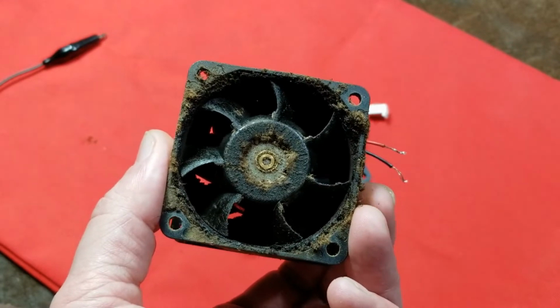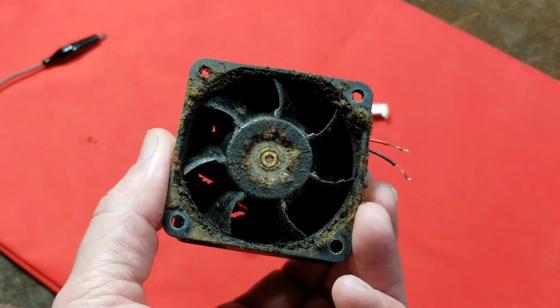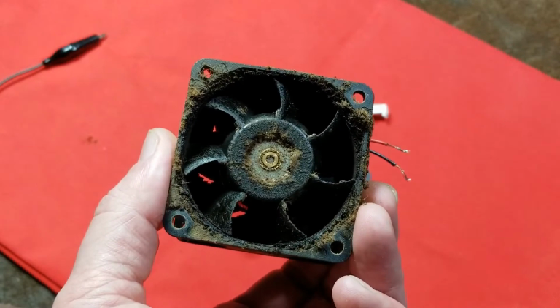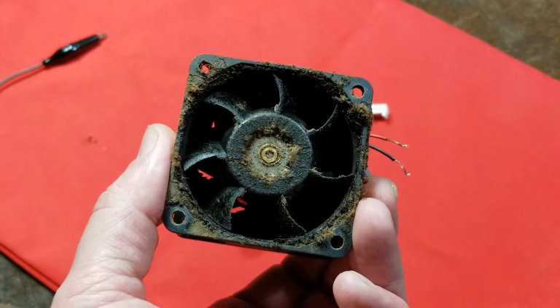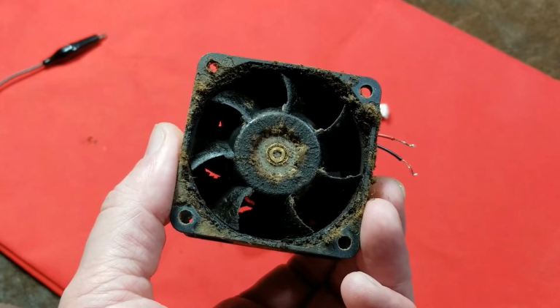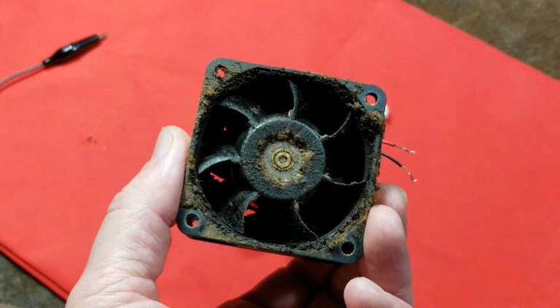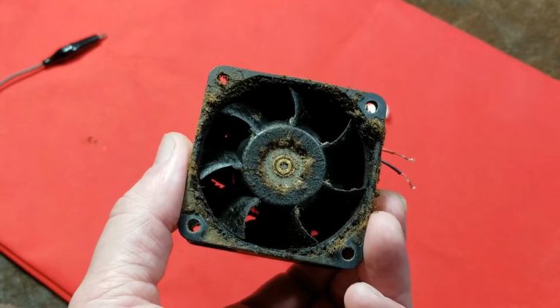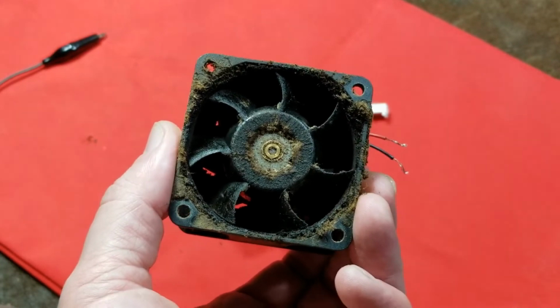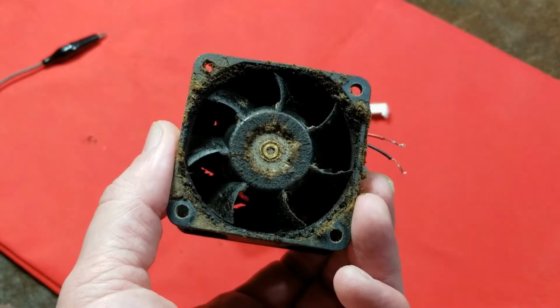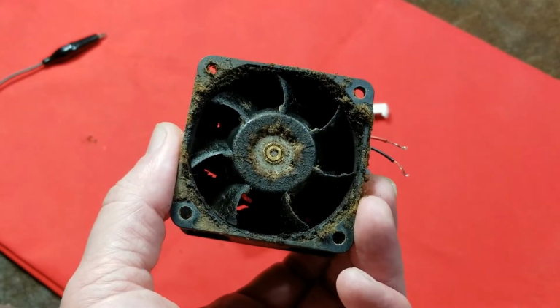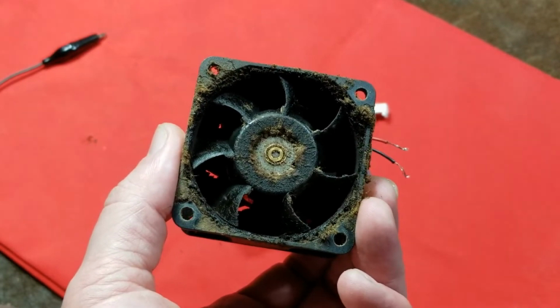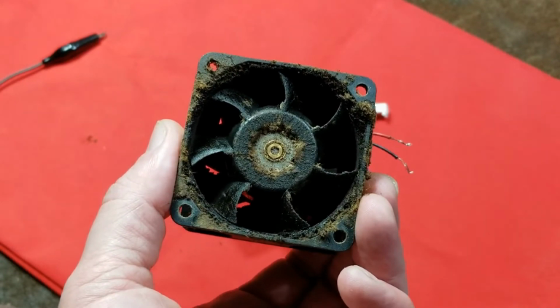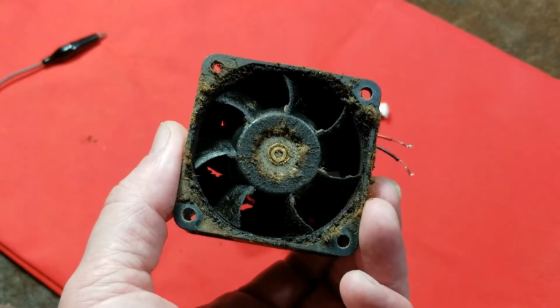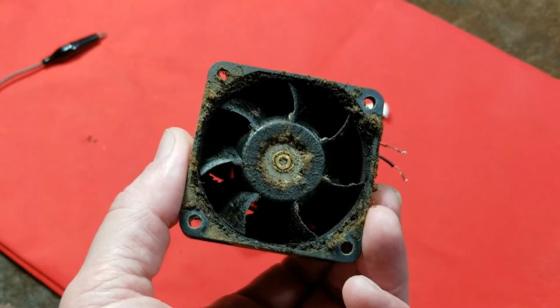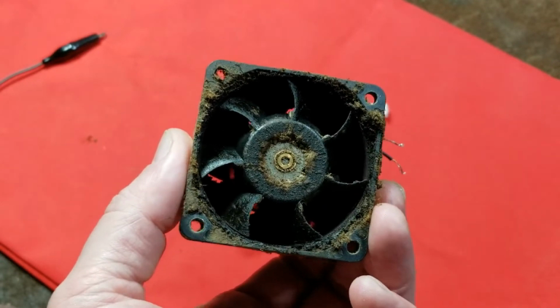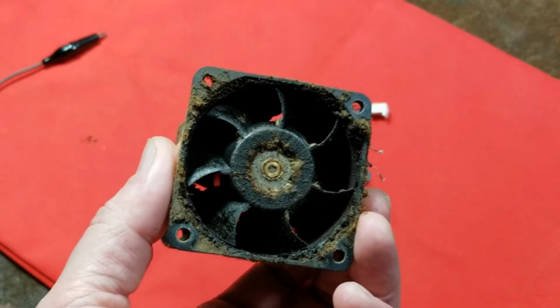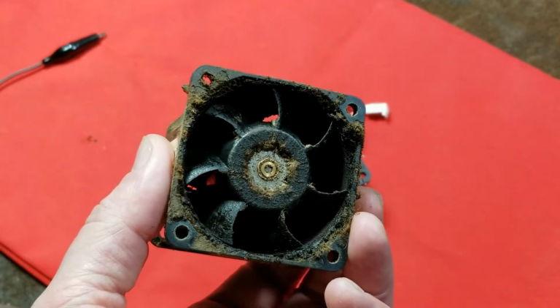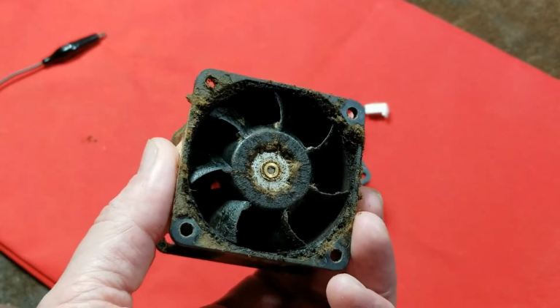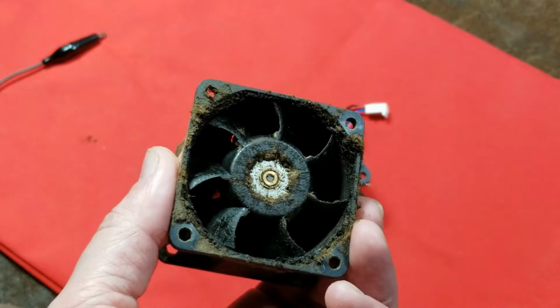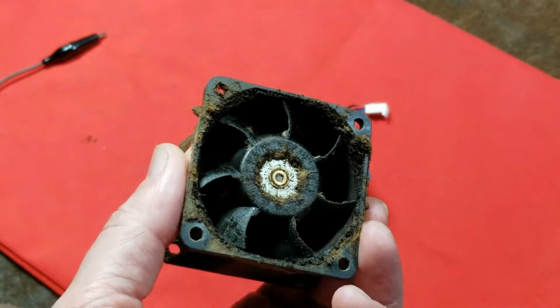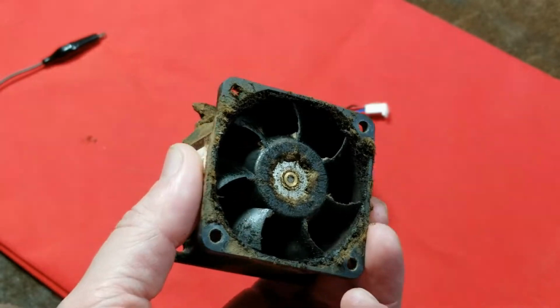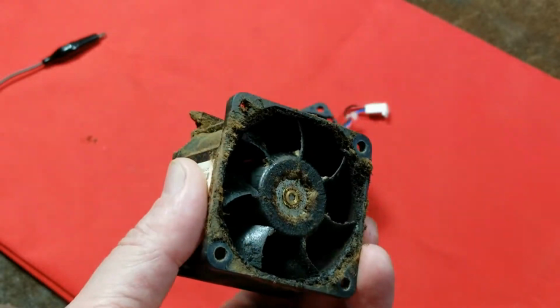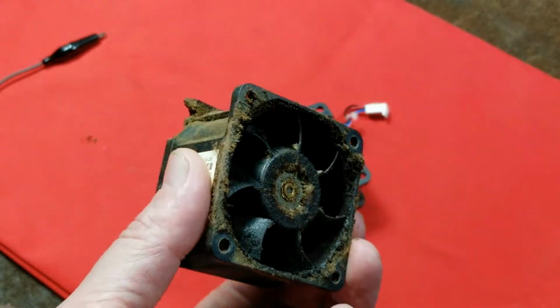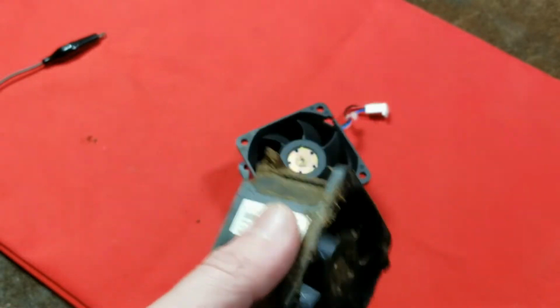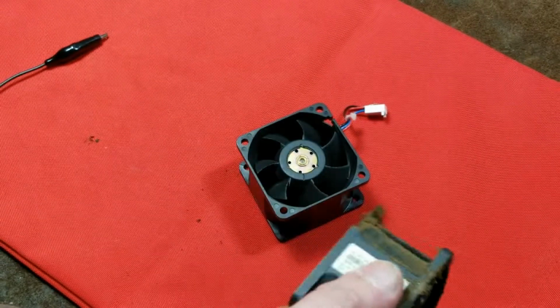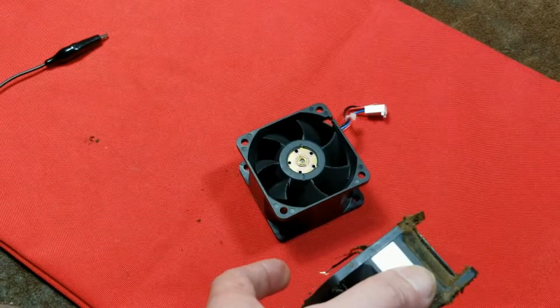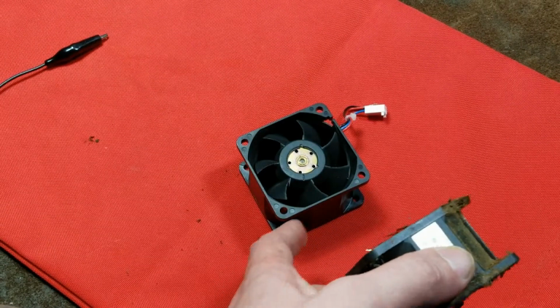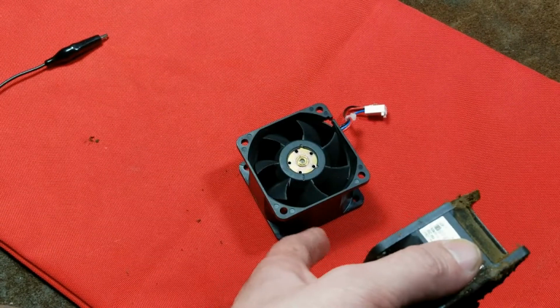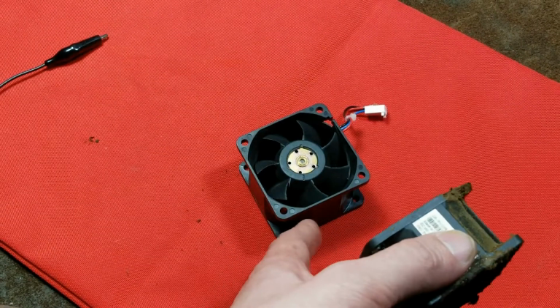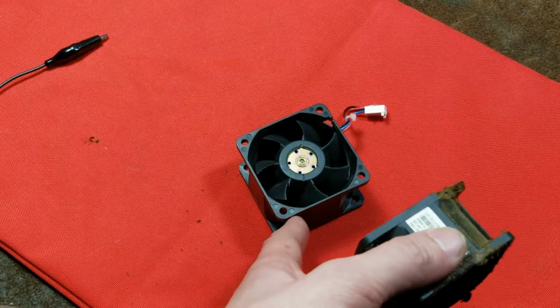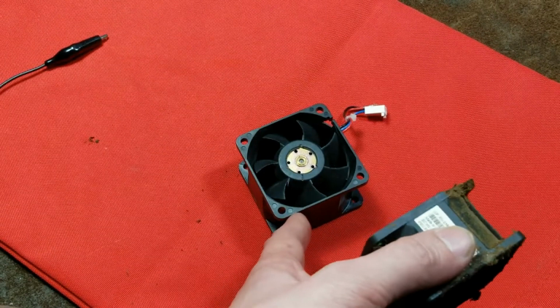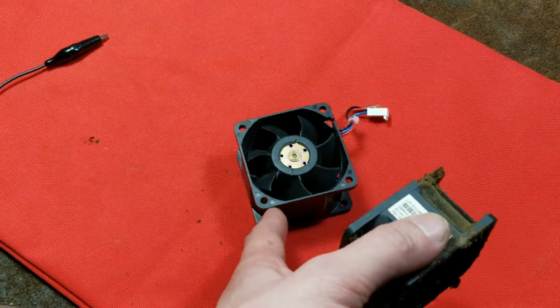This fan is rated at 10 watts continuous, although it draws 1.2 amps surge — so when it starts up it uses almost 15 watts. I thought that ought to really test these fans.